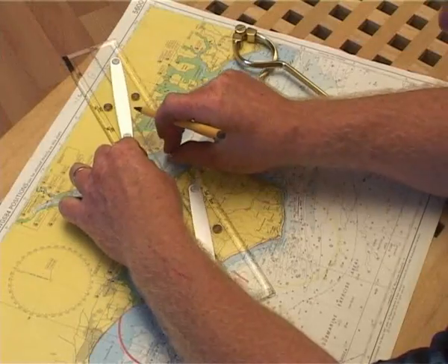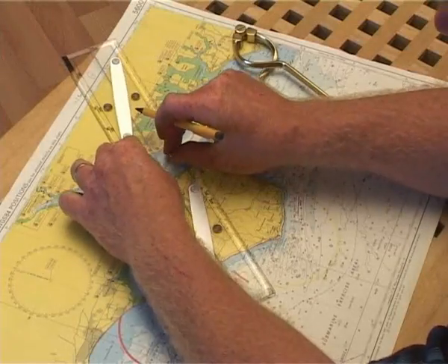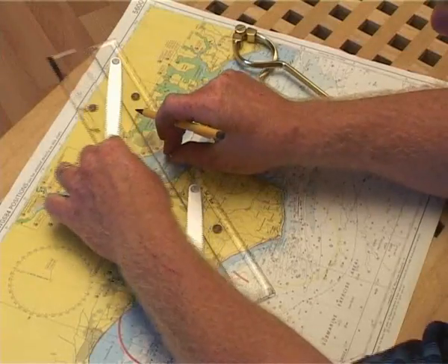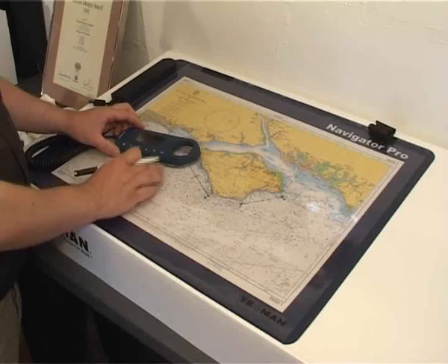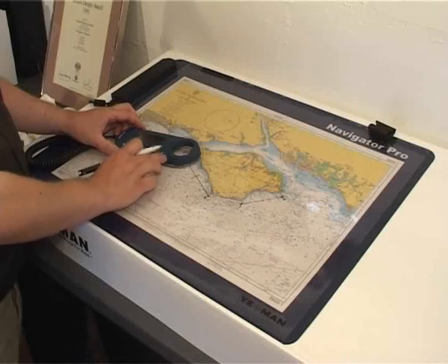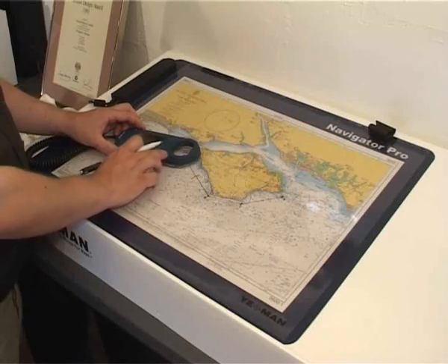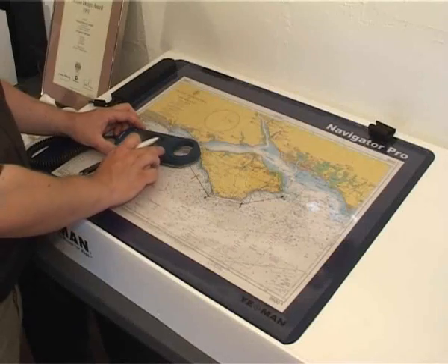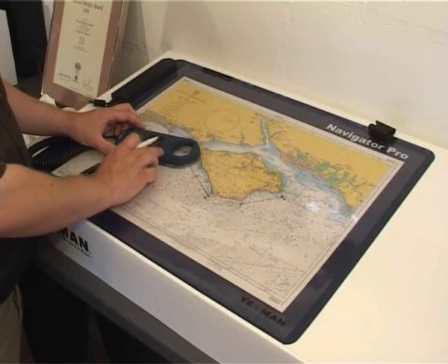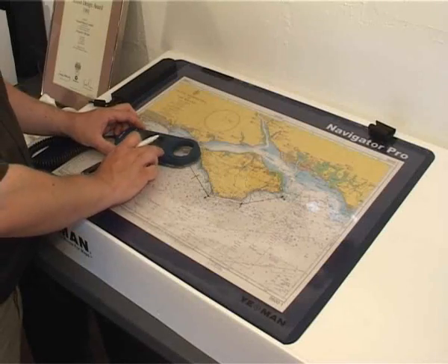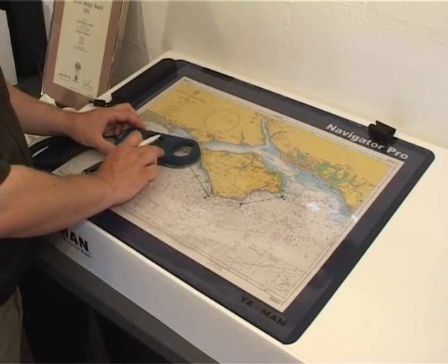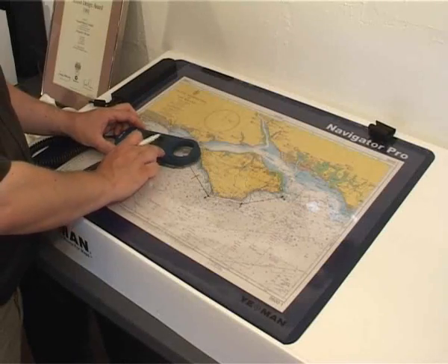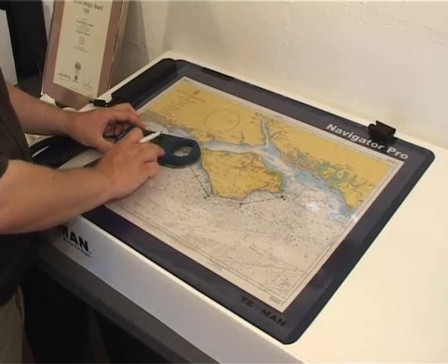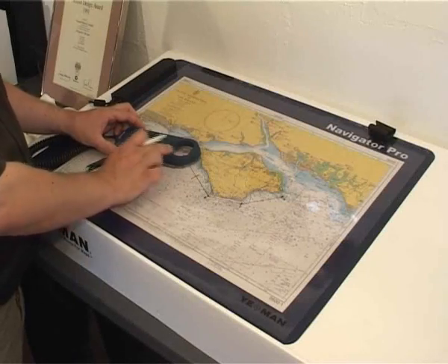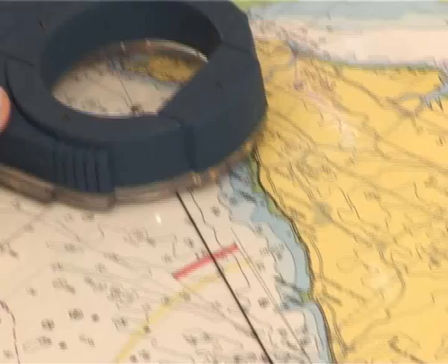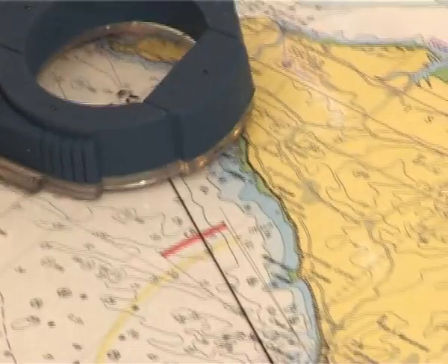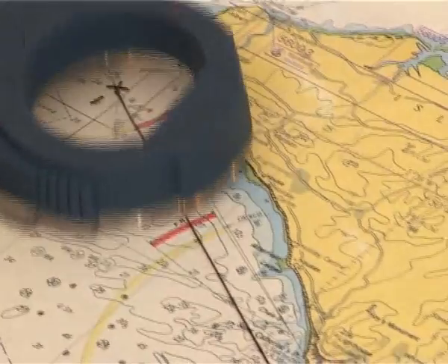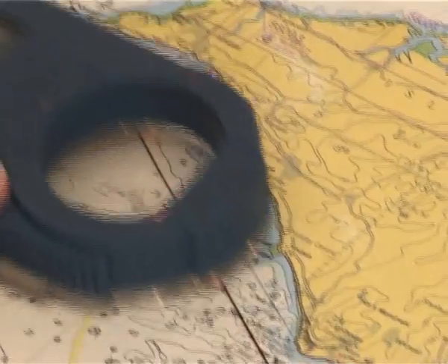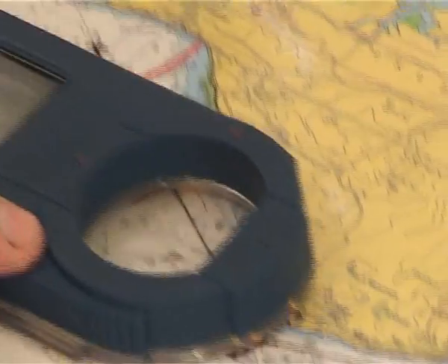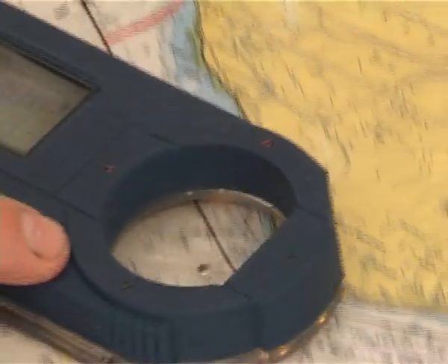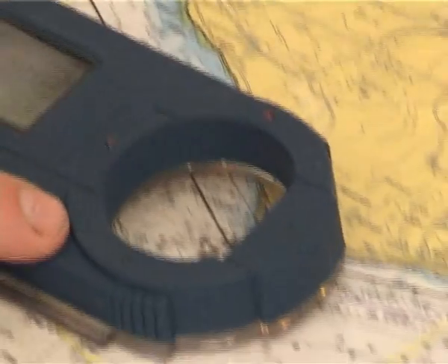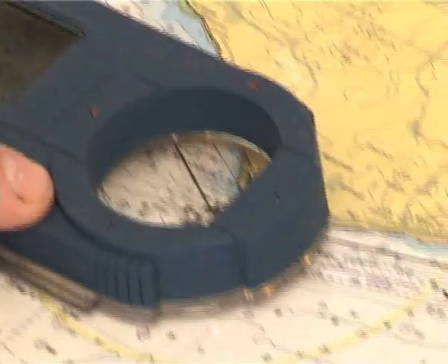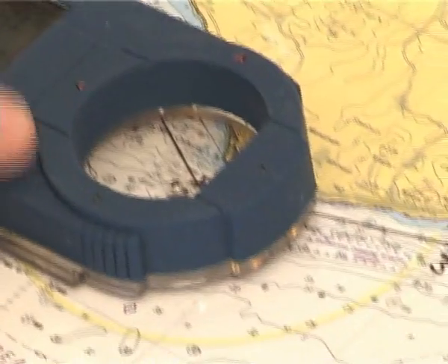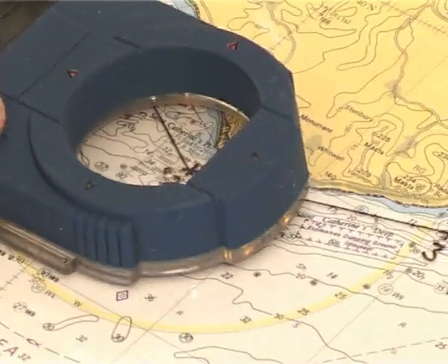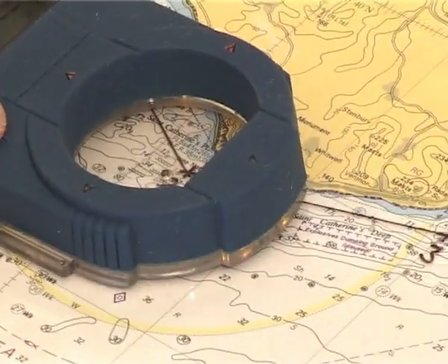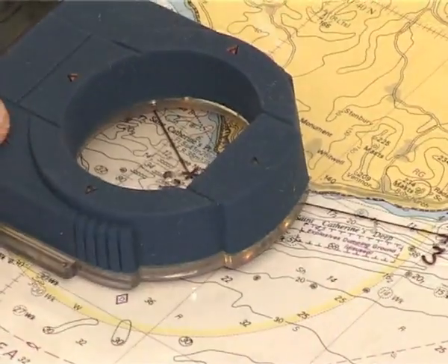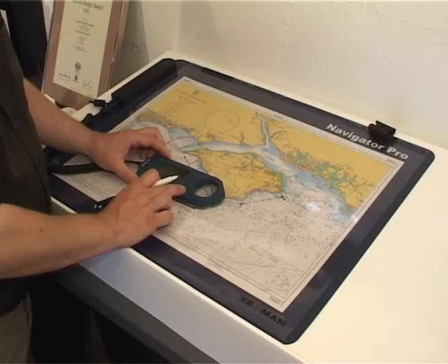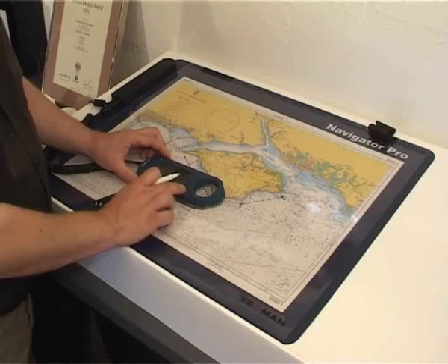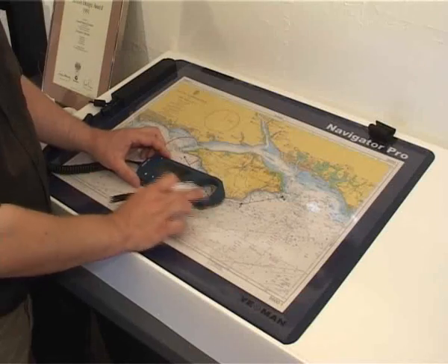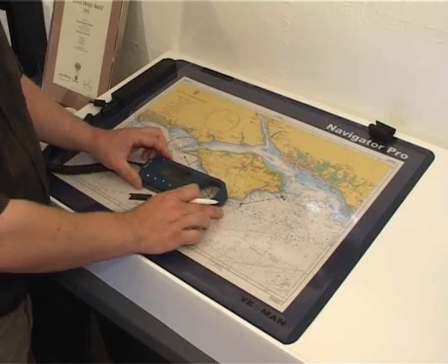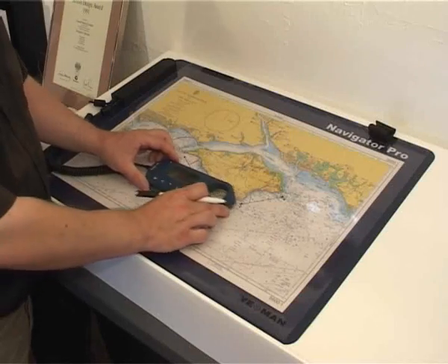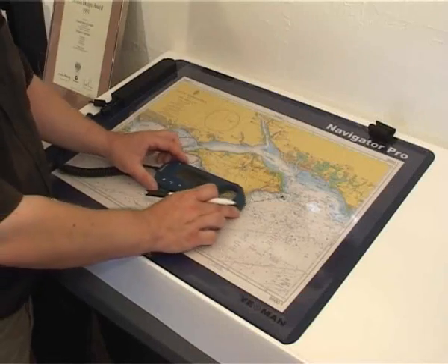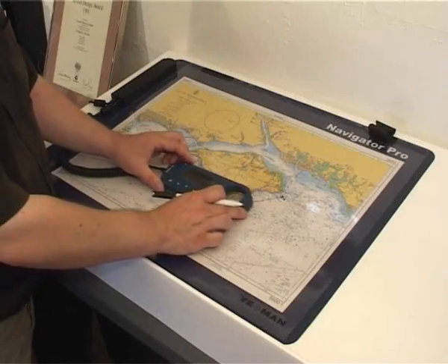Yeoman makes navigation quick and easy, plotting your position, range and bearing in seconds.